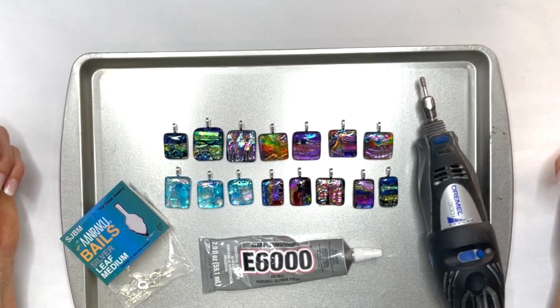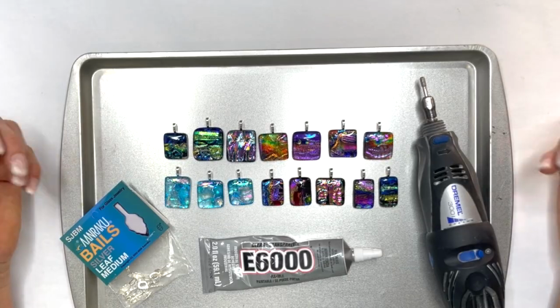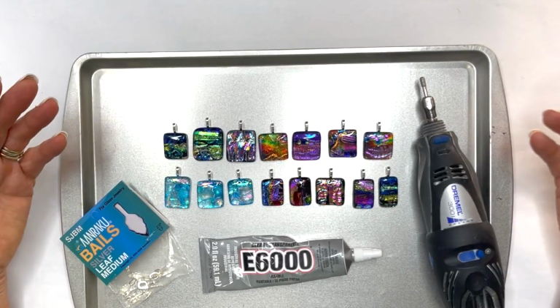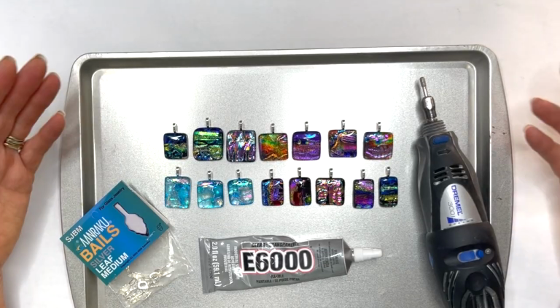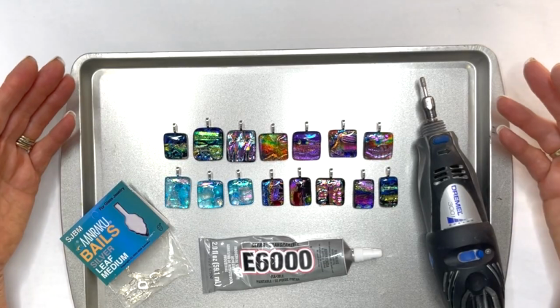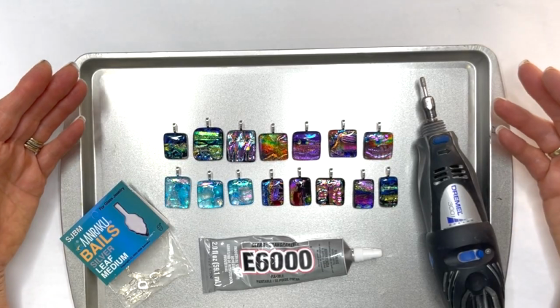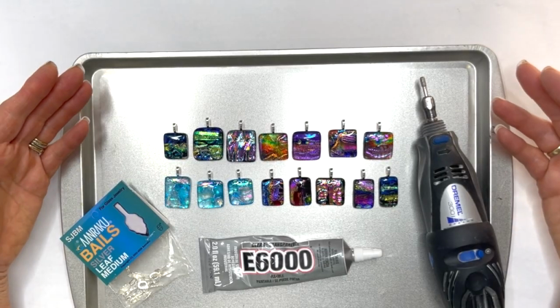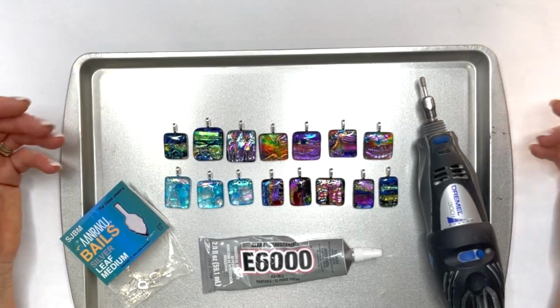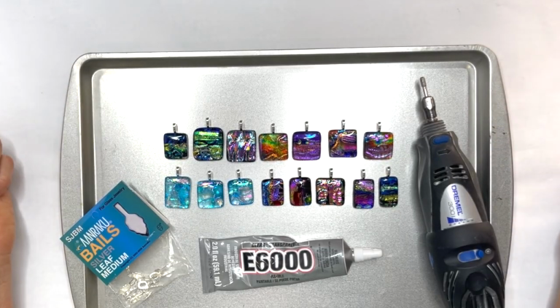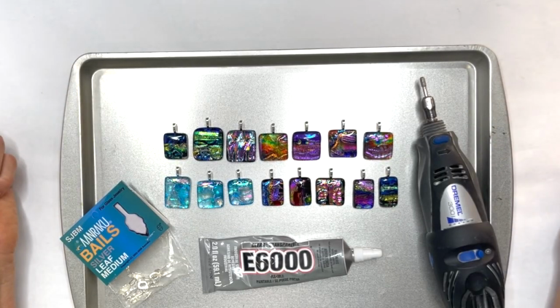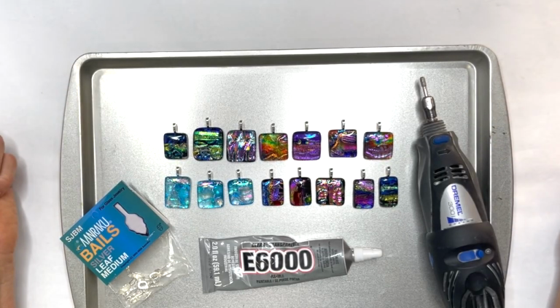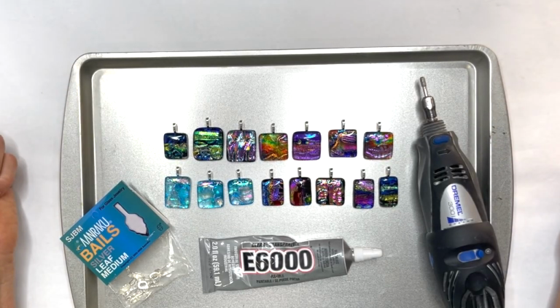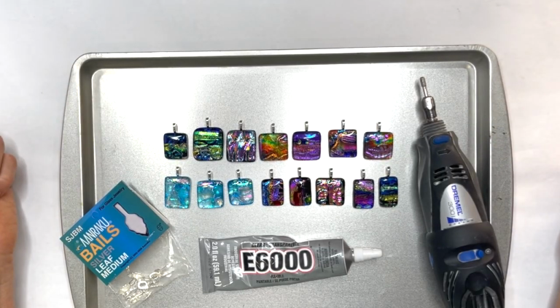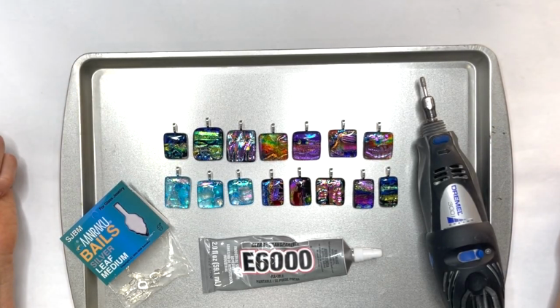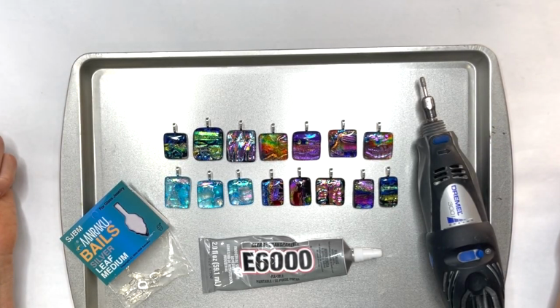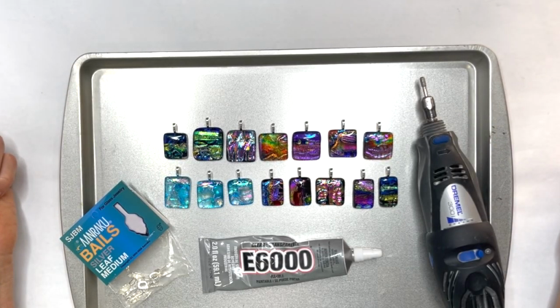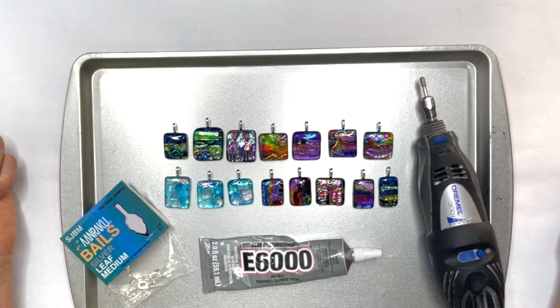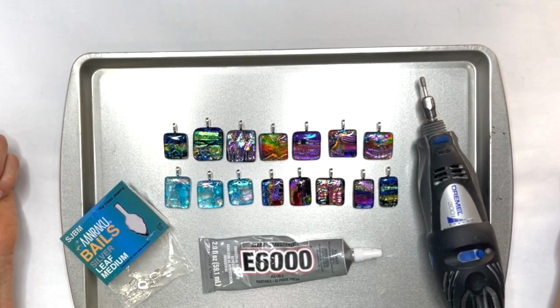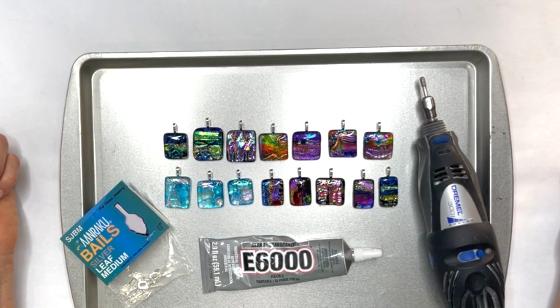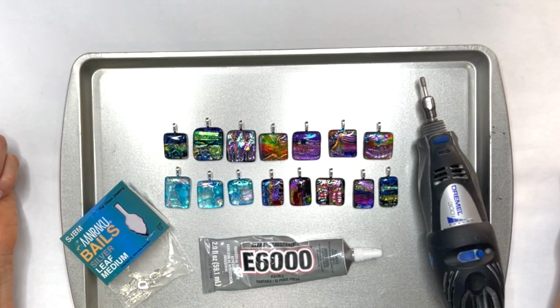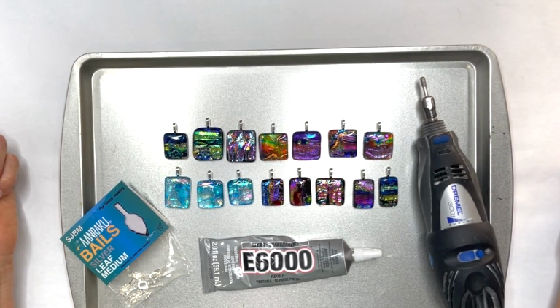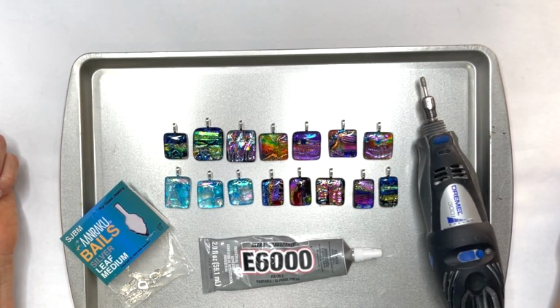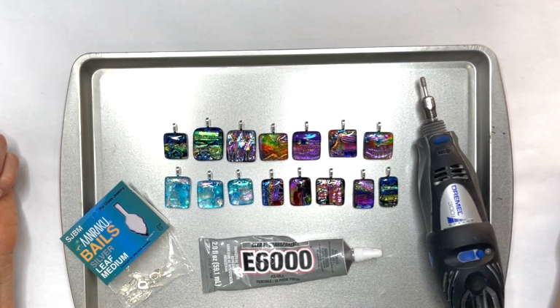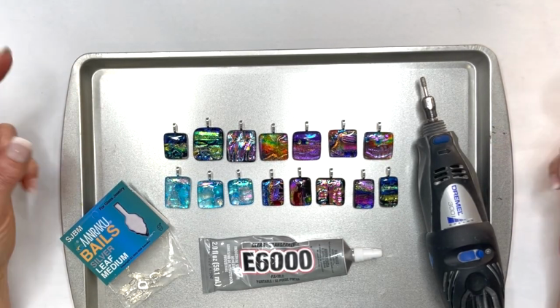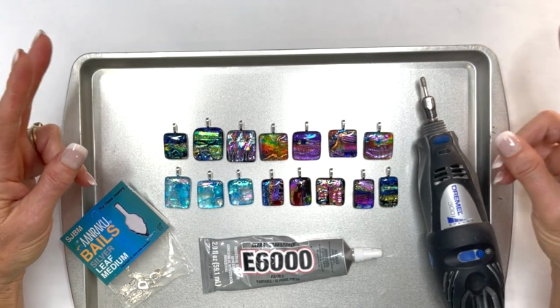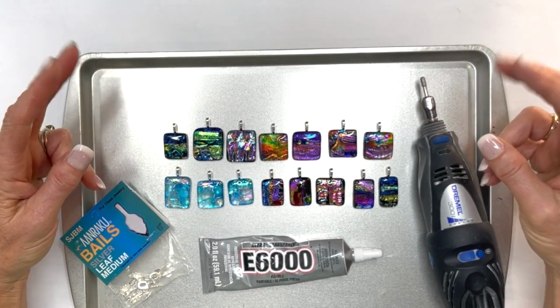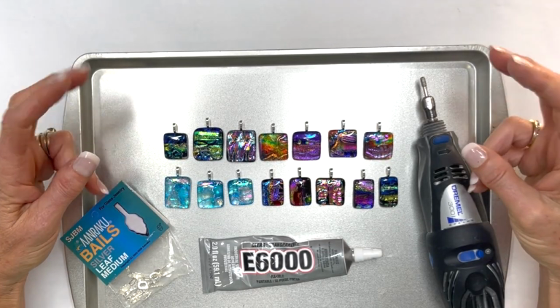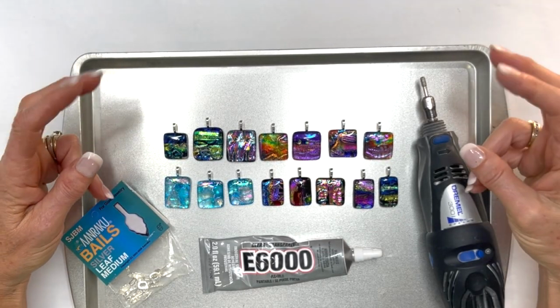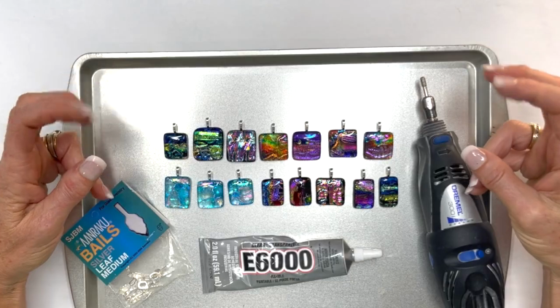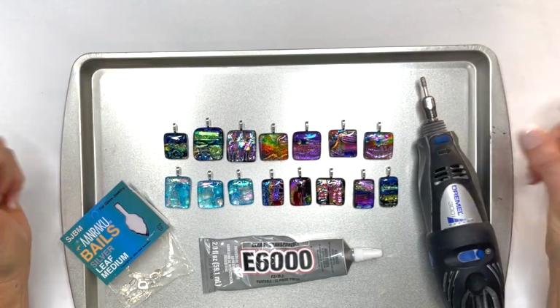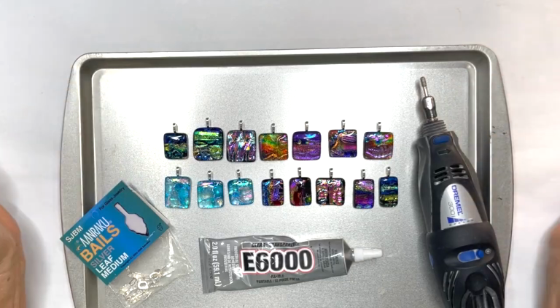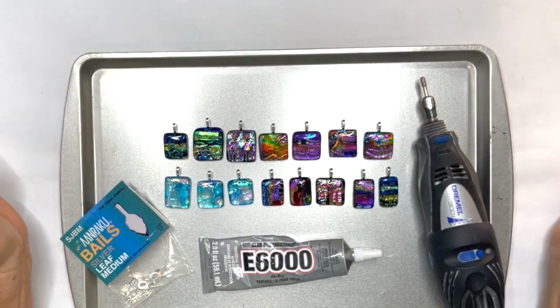I hope this helps you when you have to glue some bails. Thanks for watching. Be cool, honey bunnies. Bye.